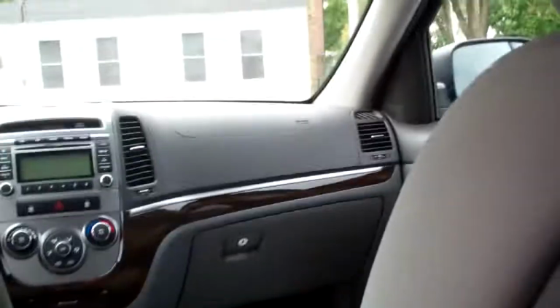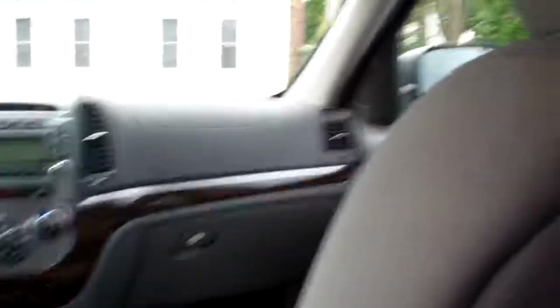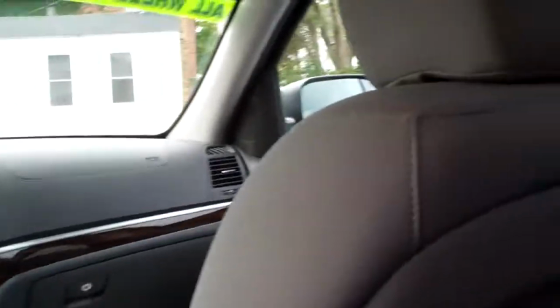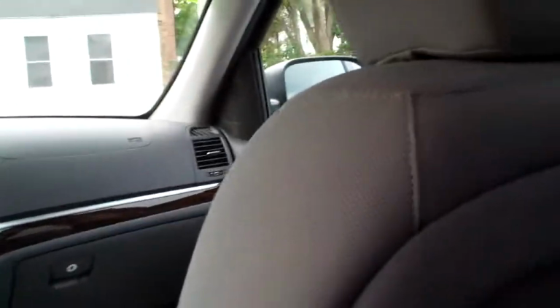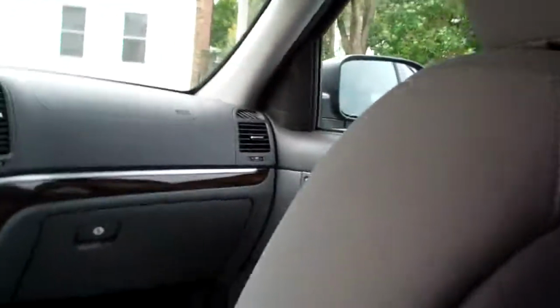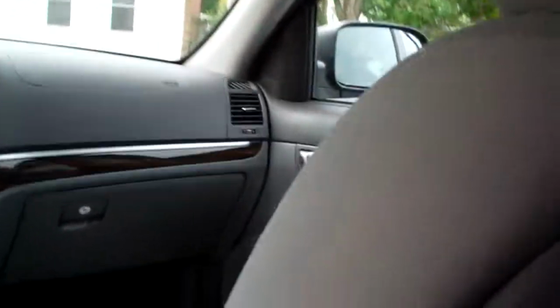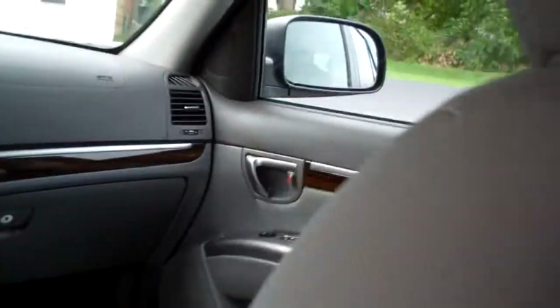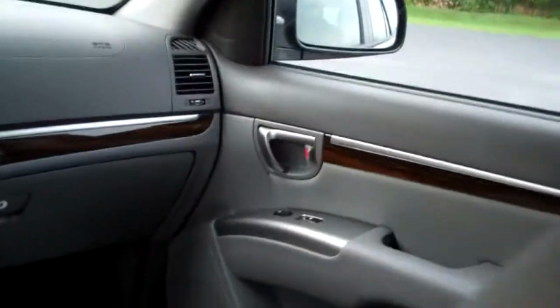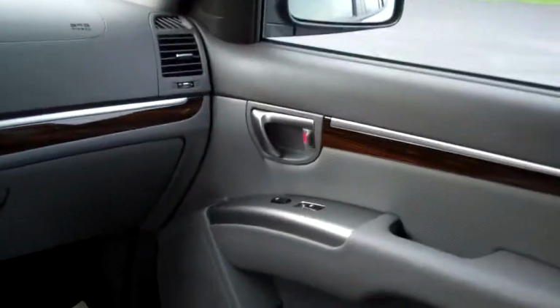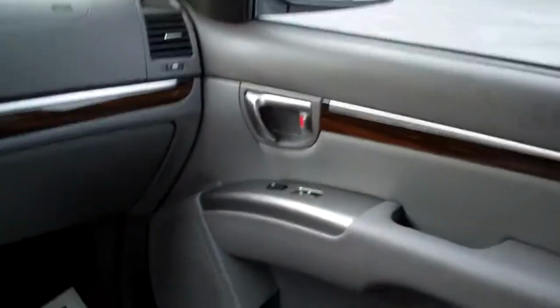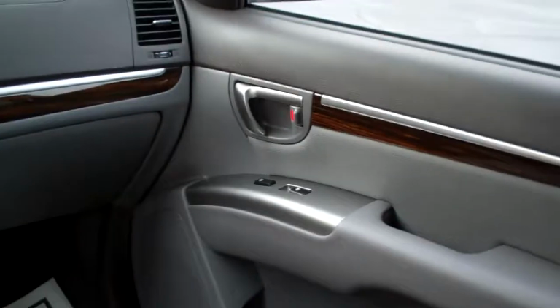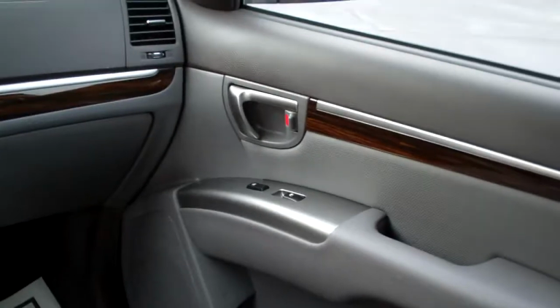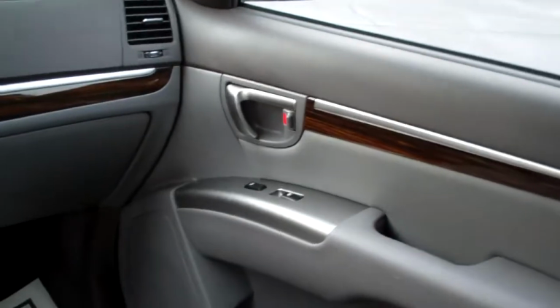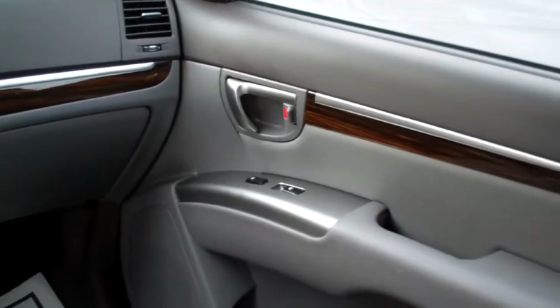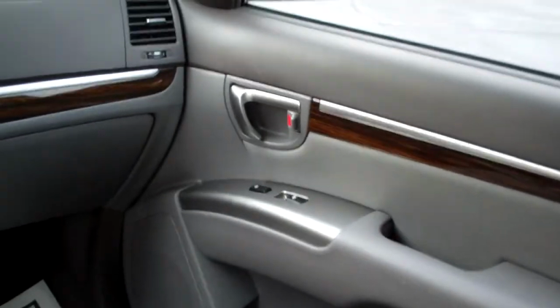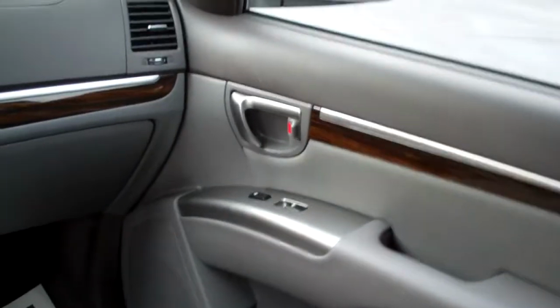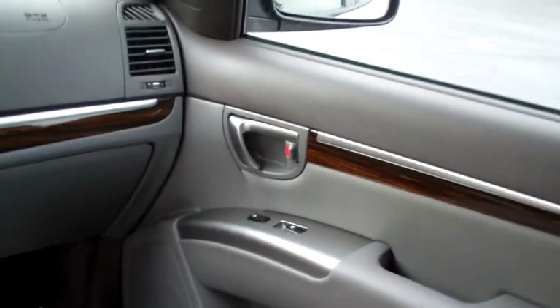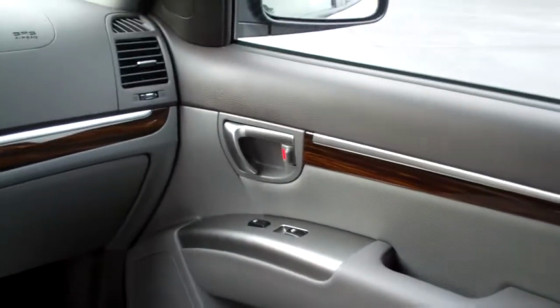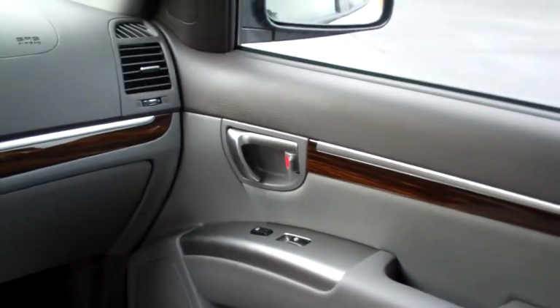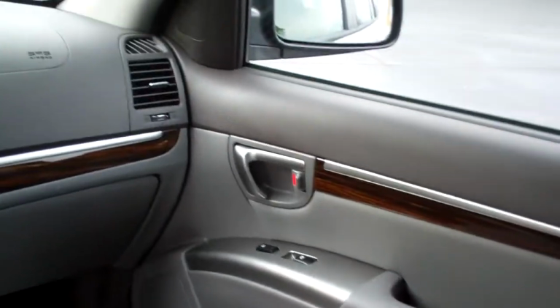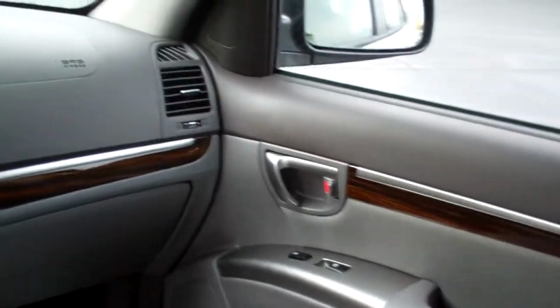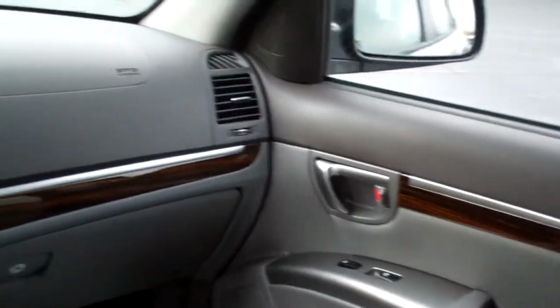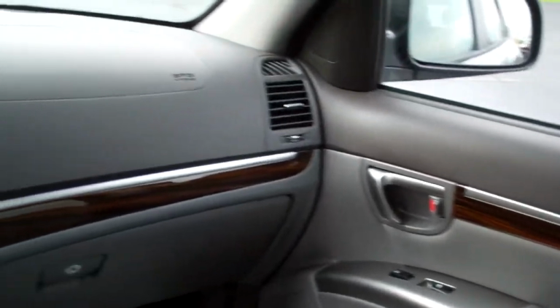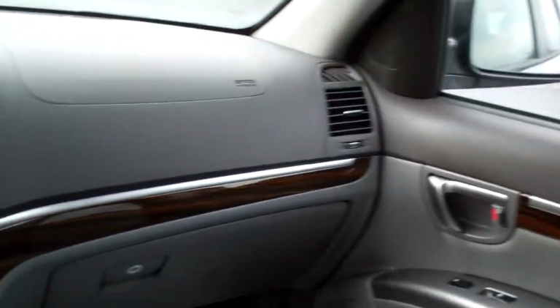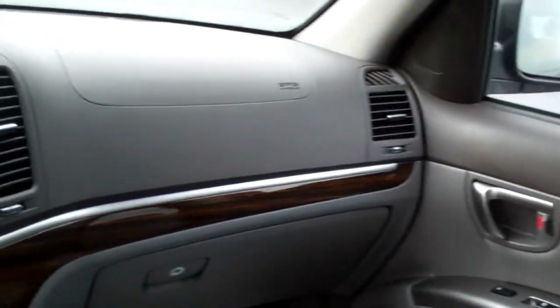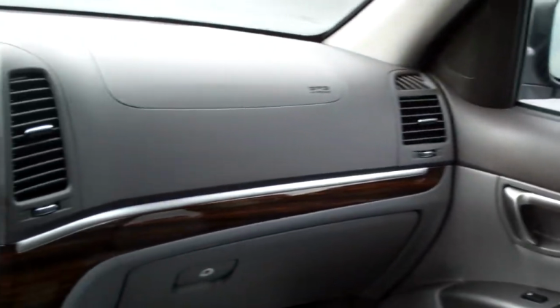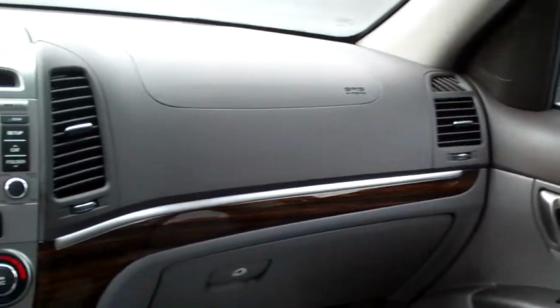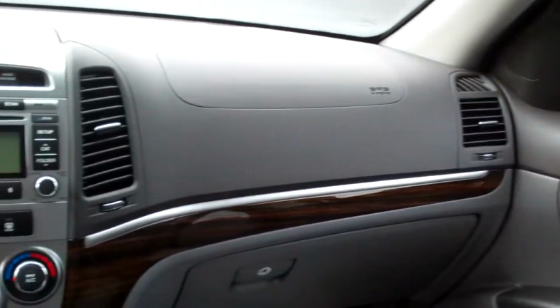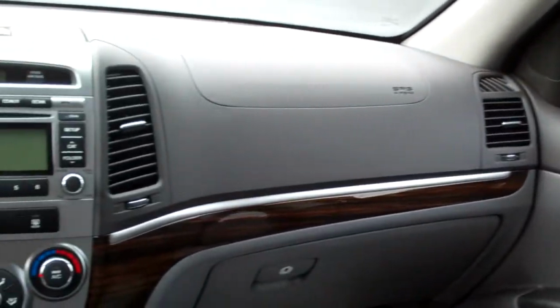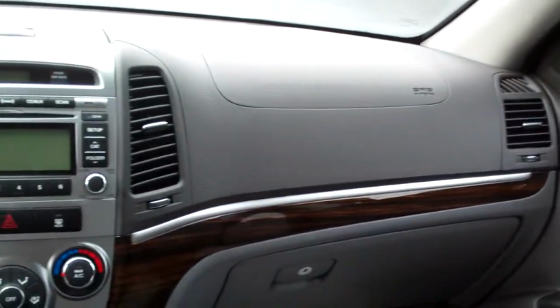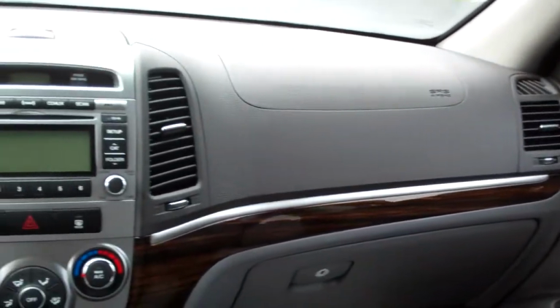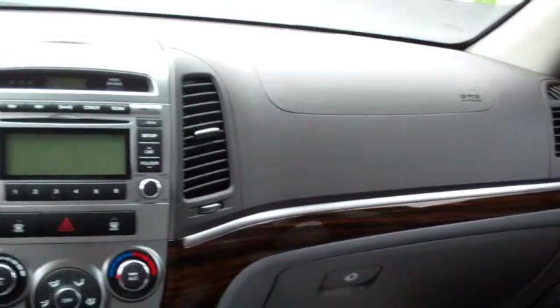Nice, great cloth interior. Plenty of room back here. Power windows, door locks for the passenger. Nice wood trim.